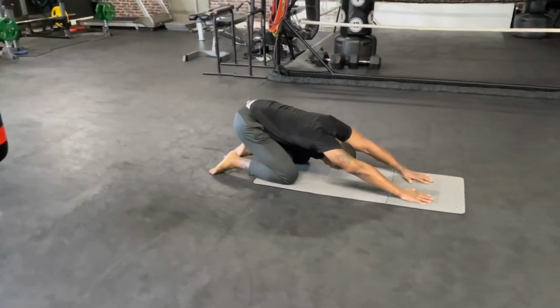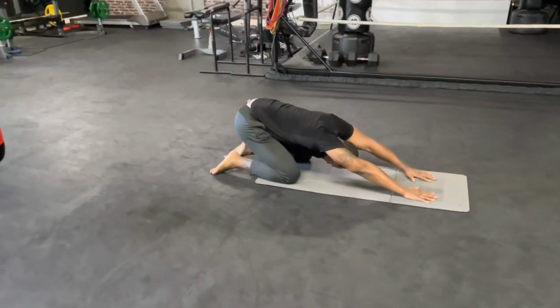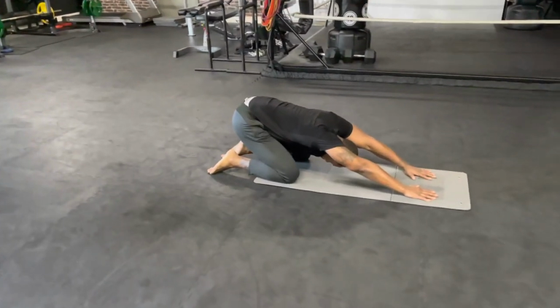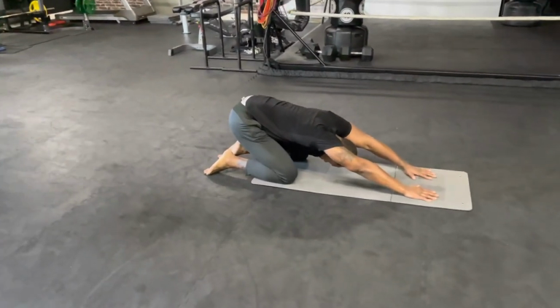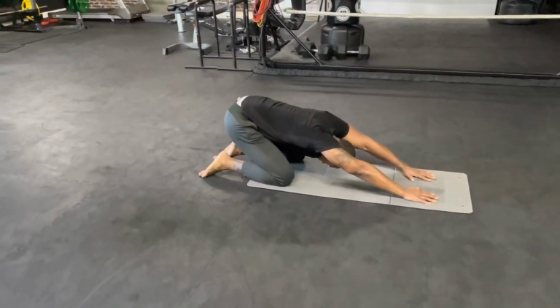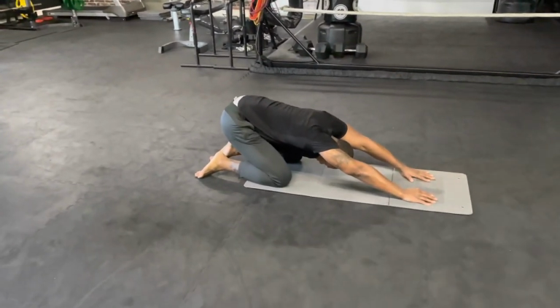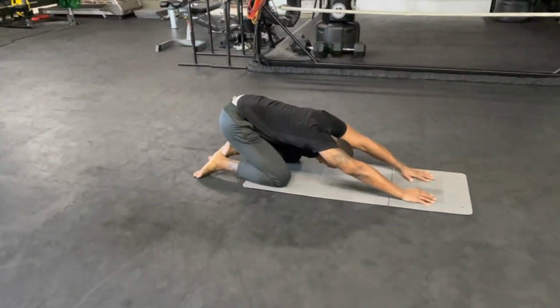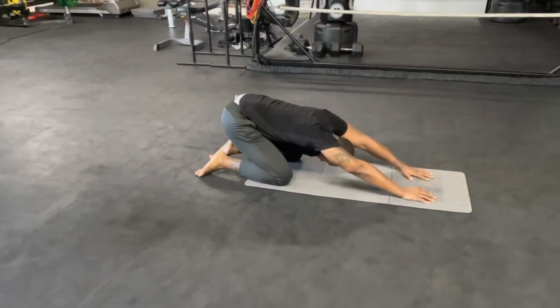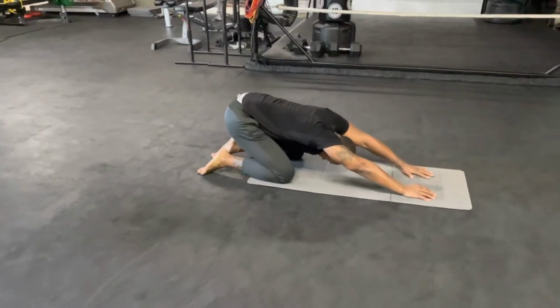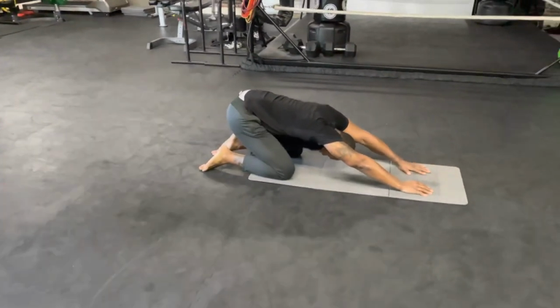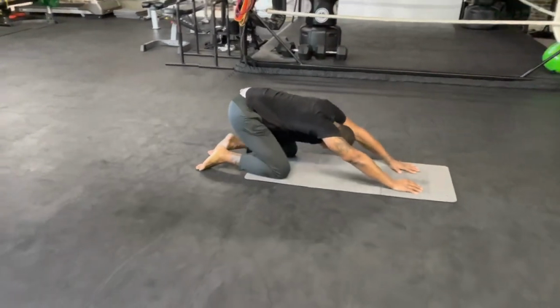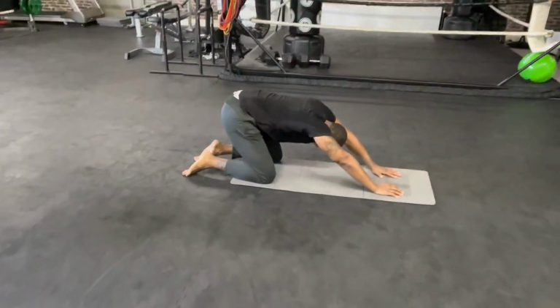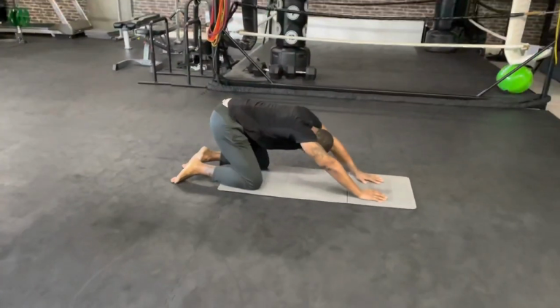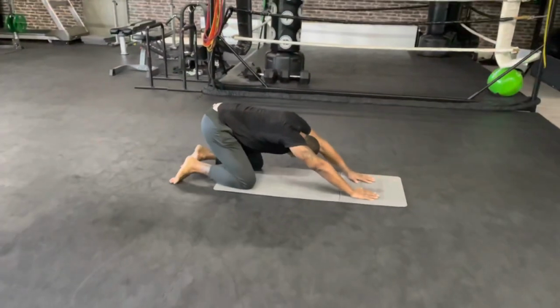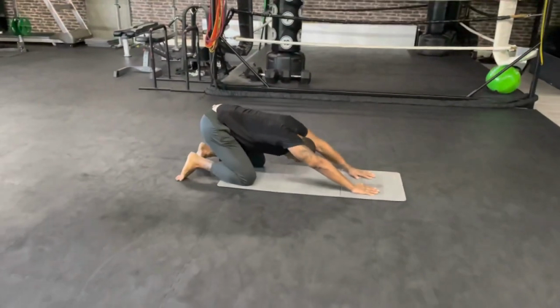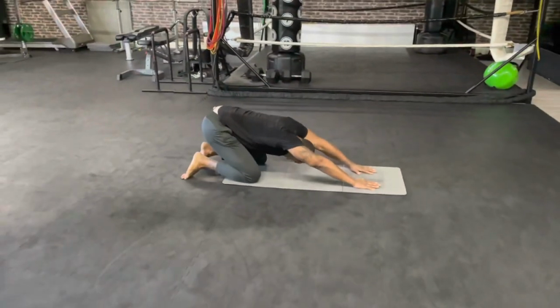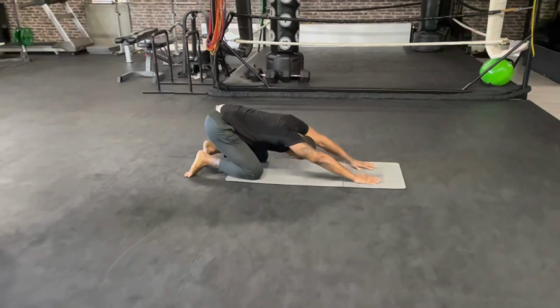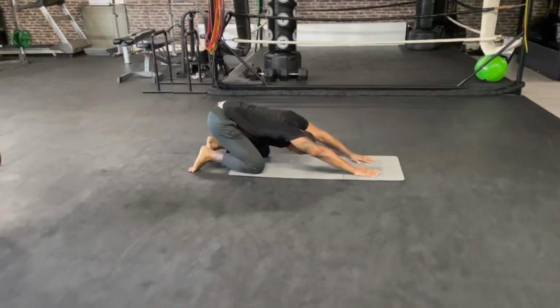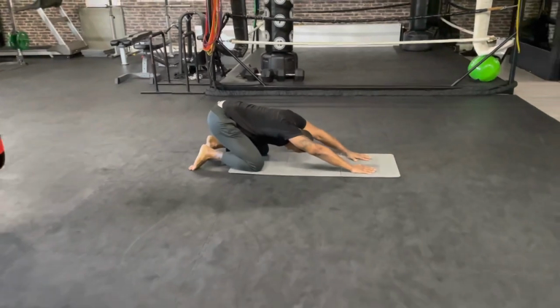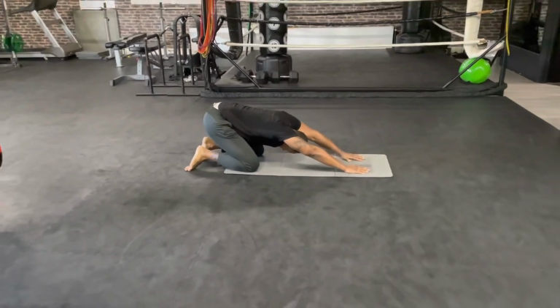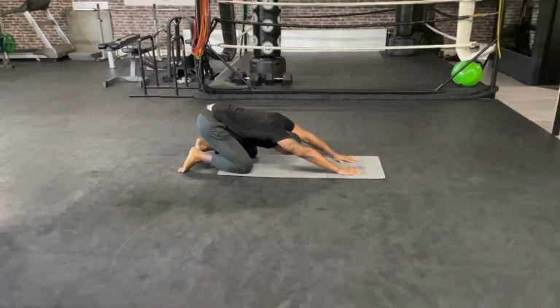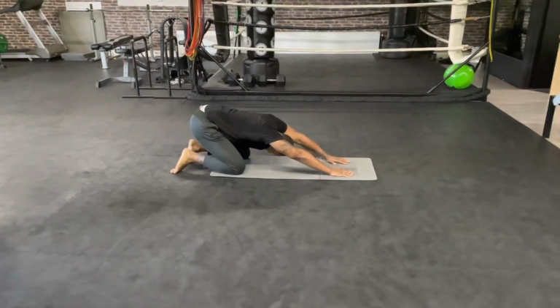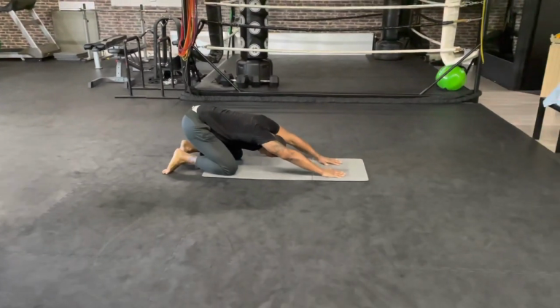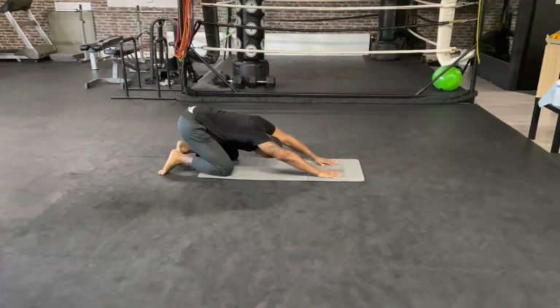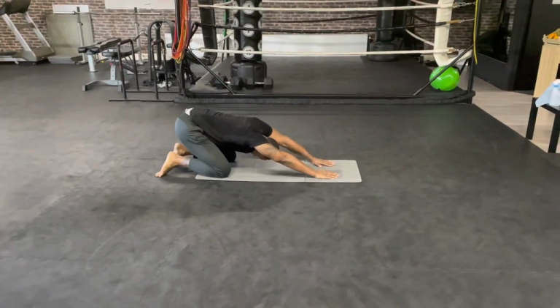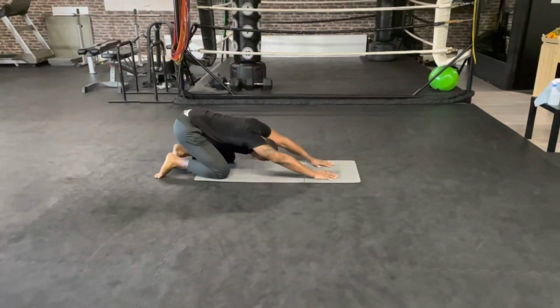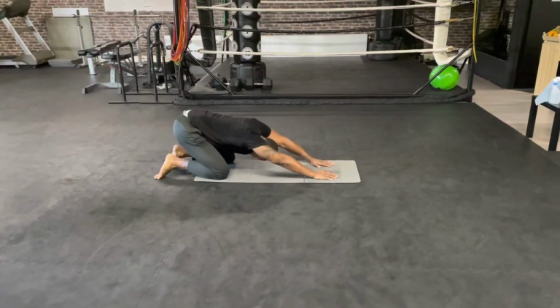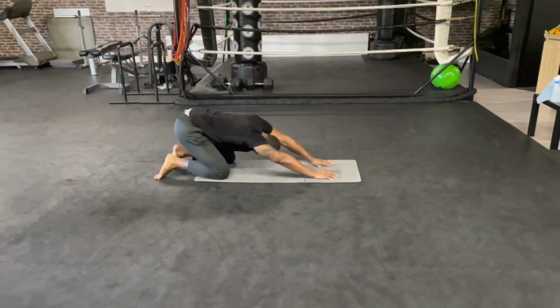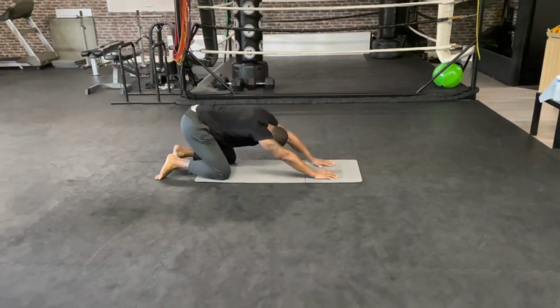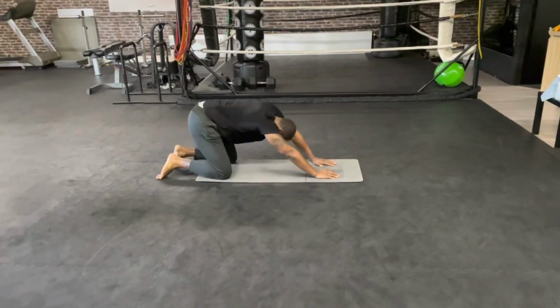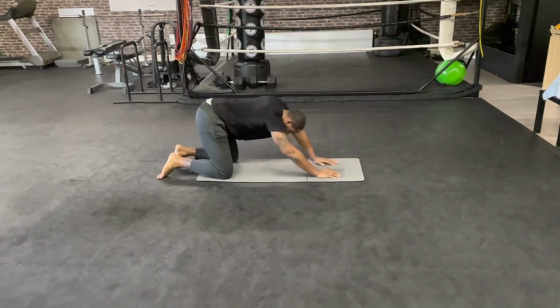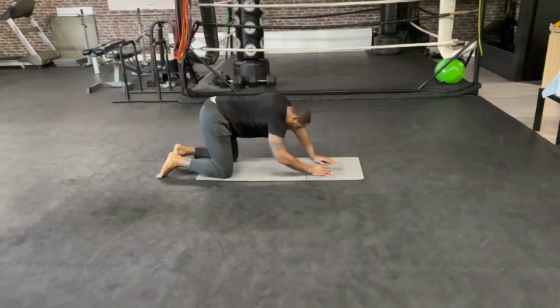Five, four, three, two, one. Excellent. Now you can lay on your back.